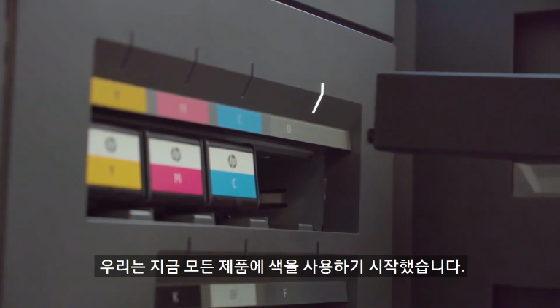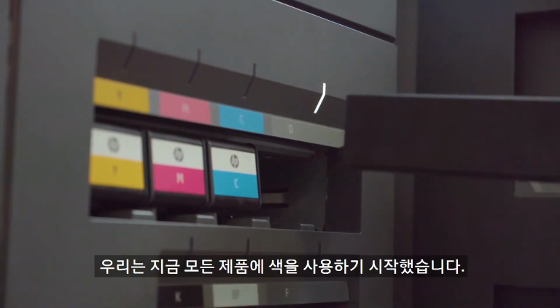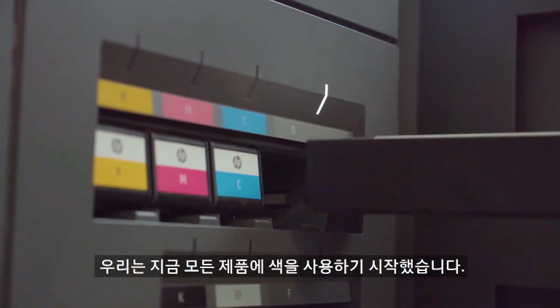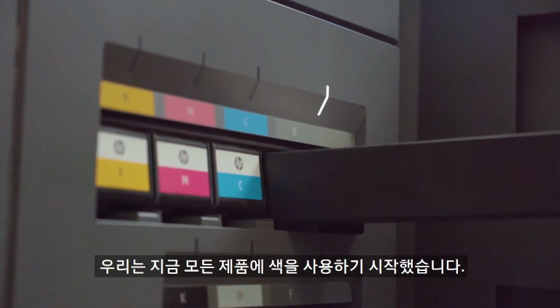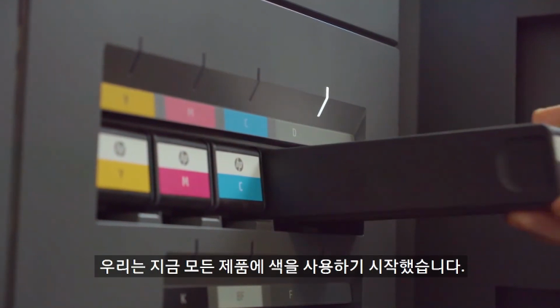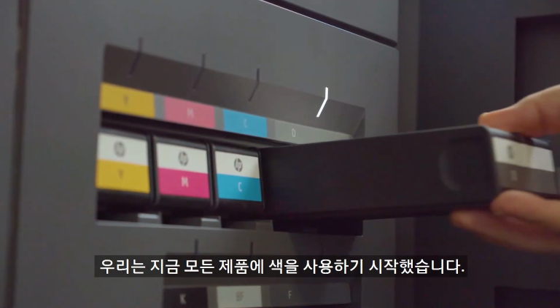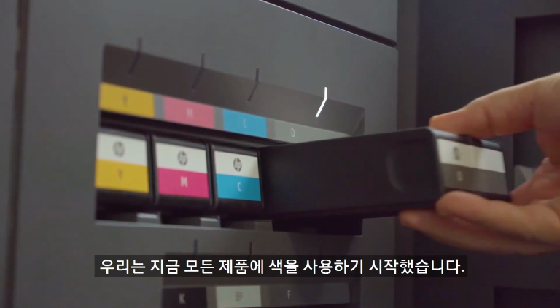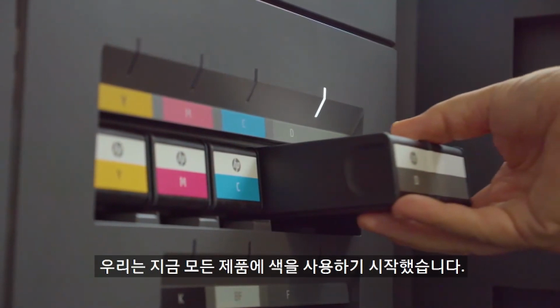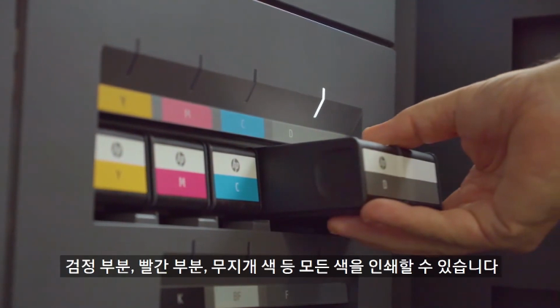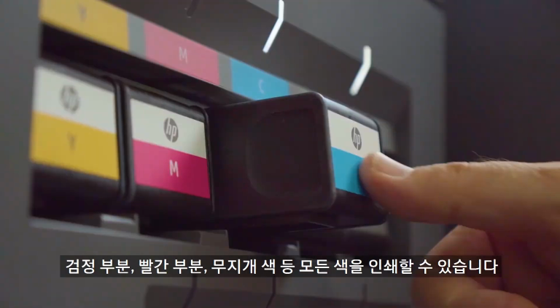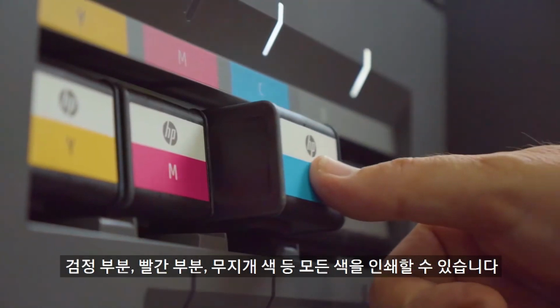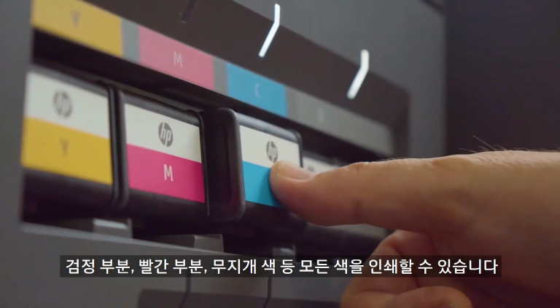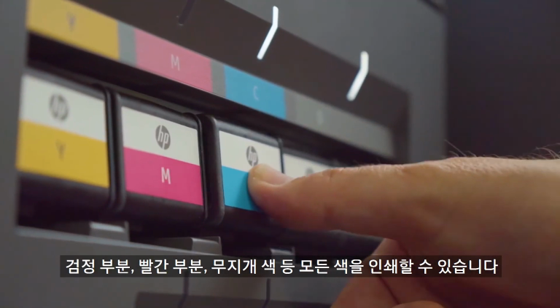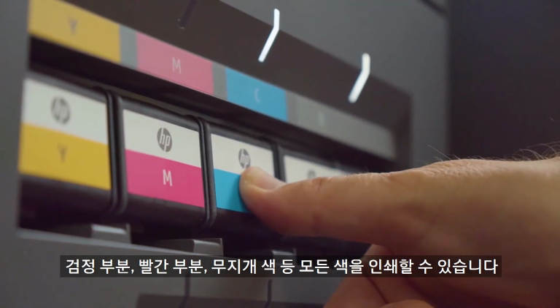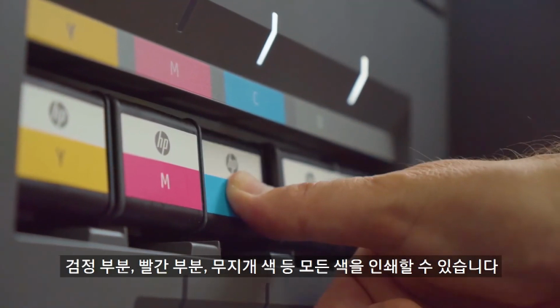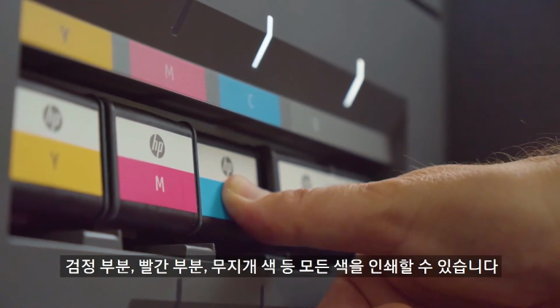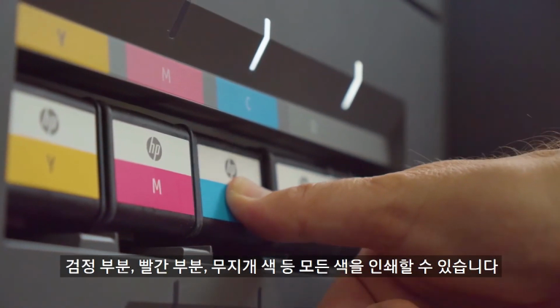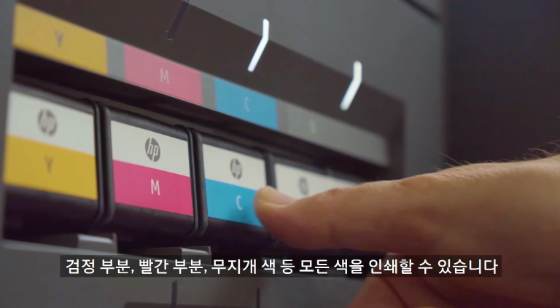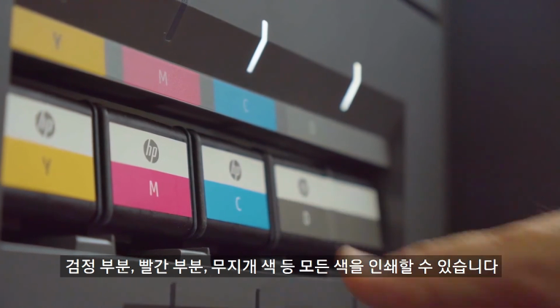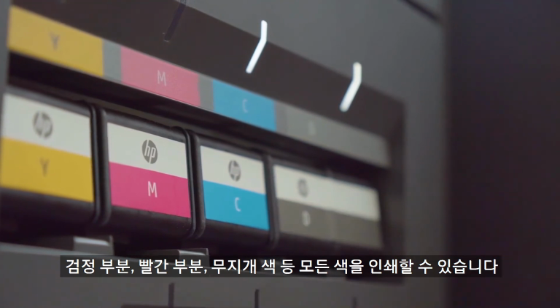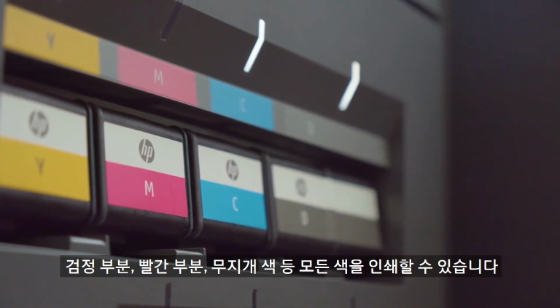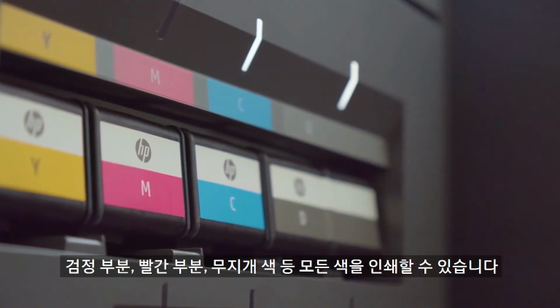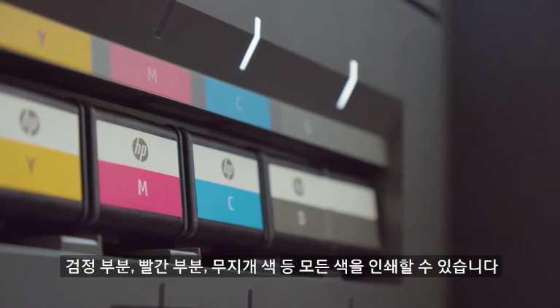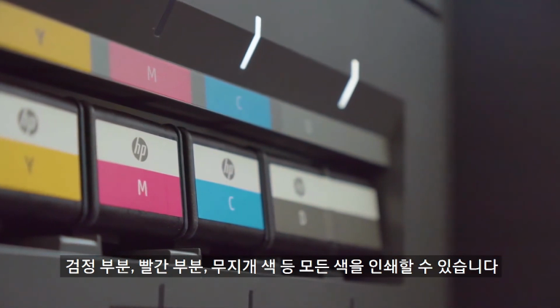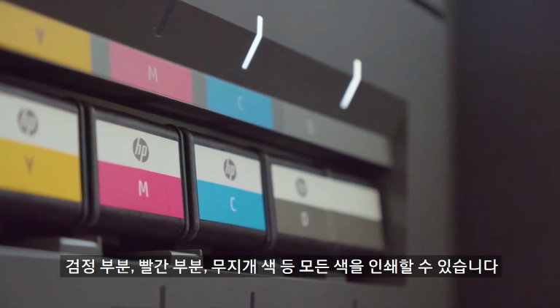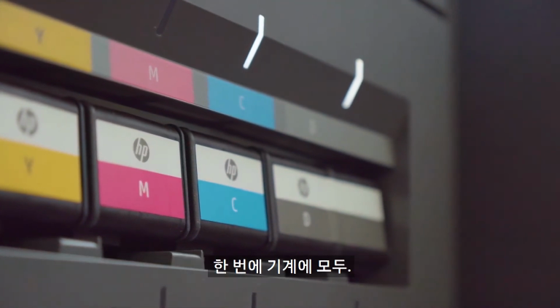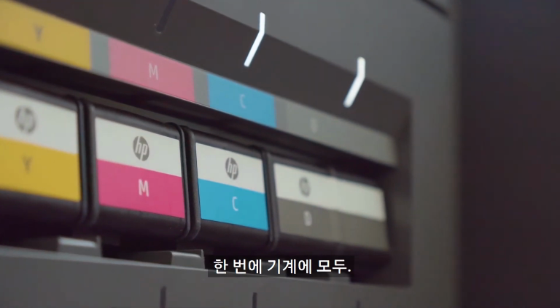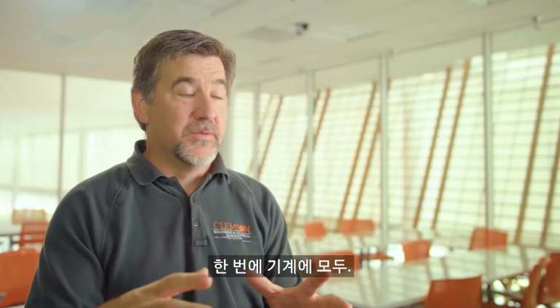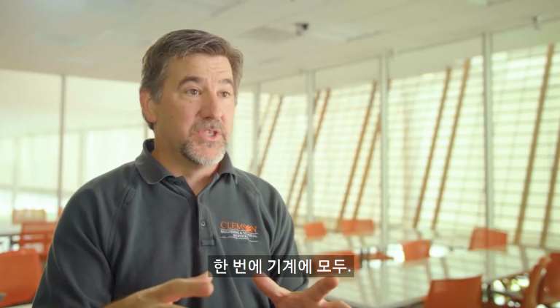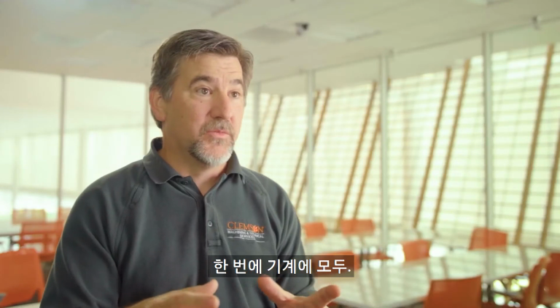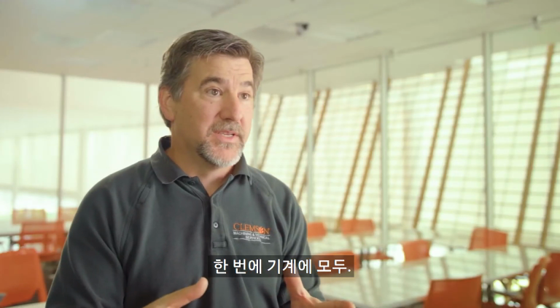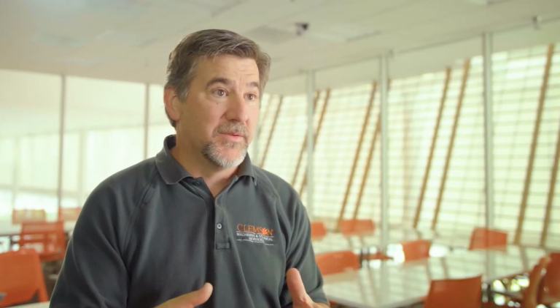We started using color for everything now. I can print the black part, the red part, and rainbow colors — everything all in the machine at one time.